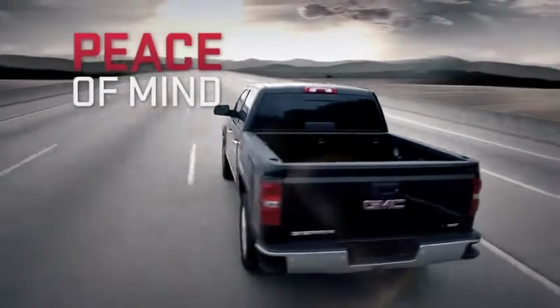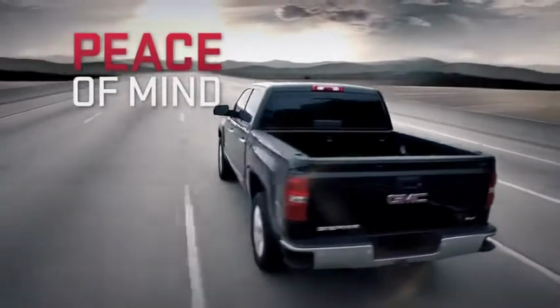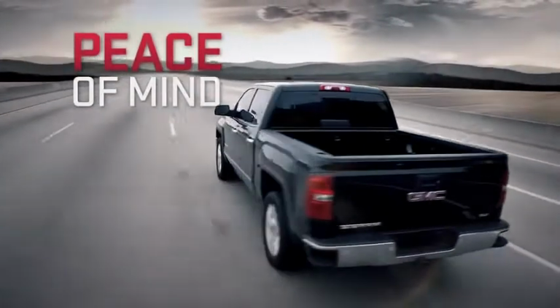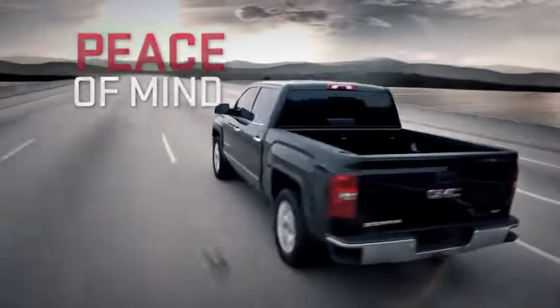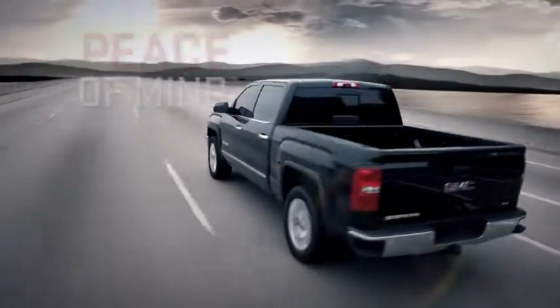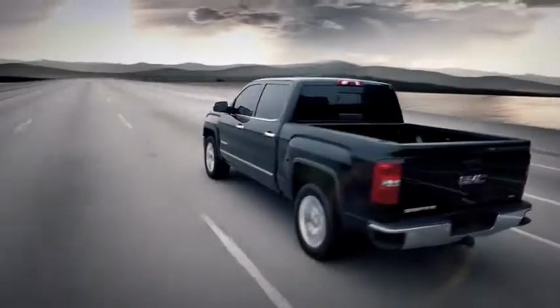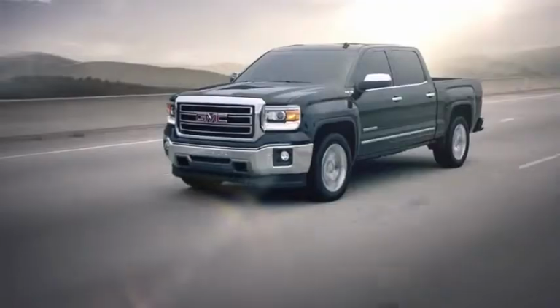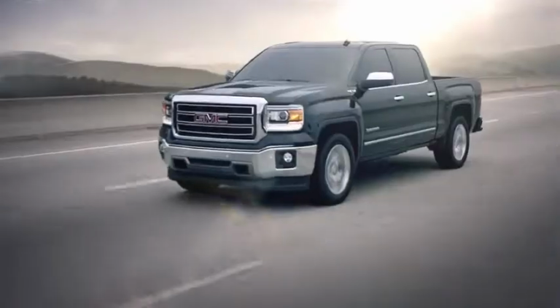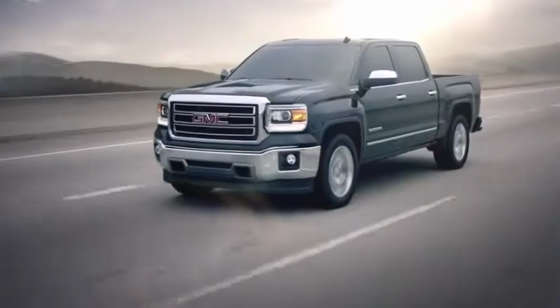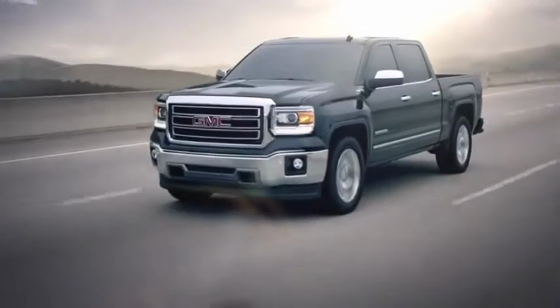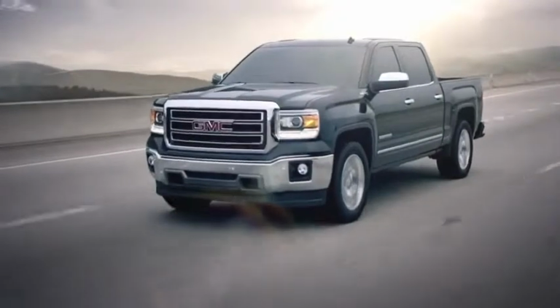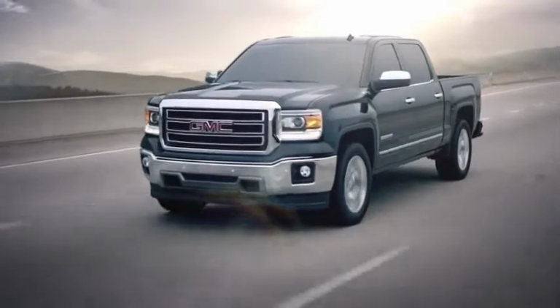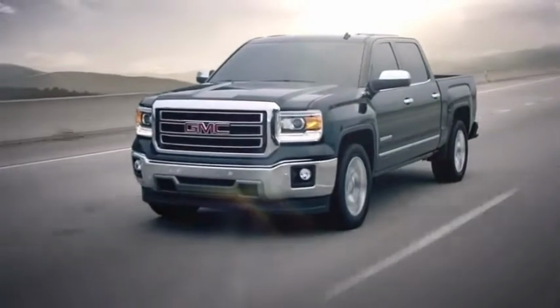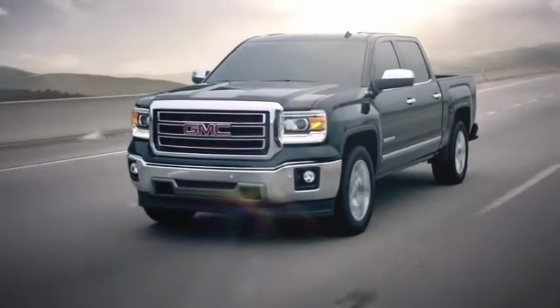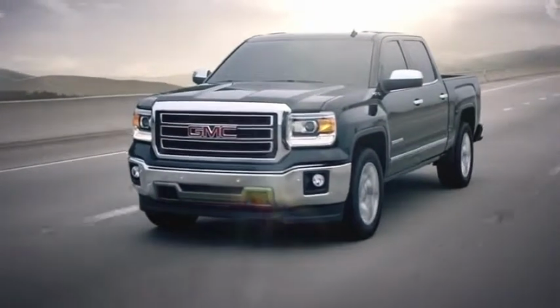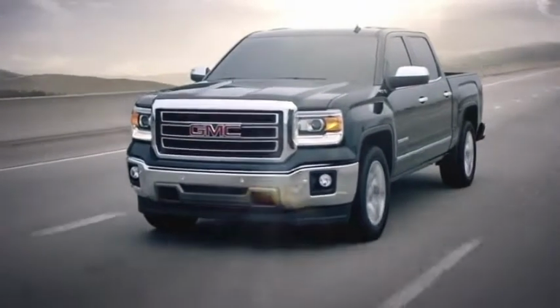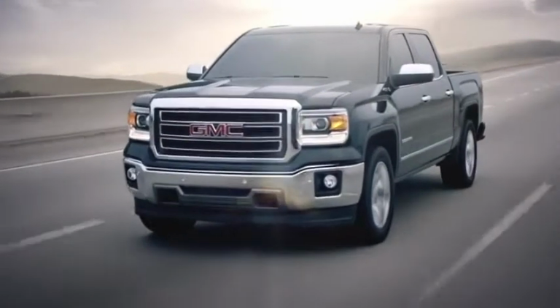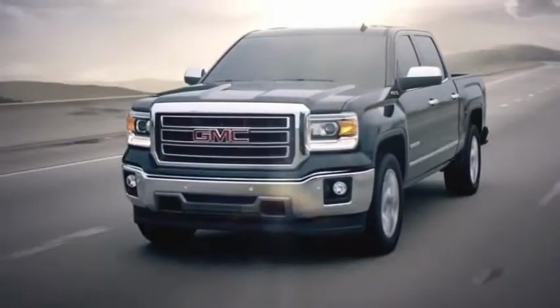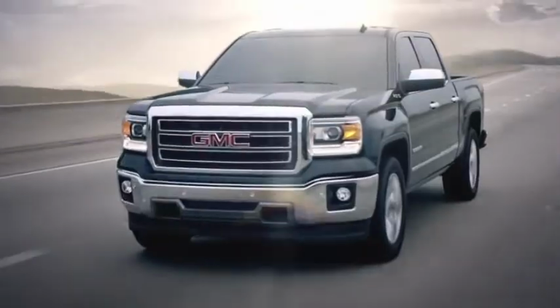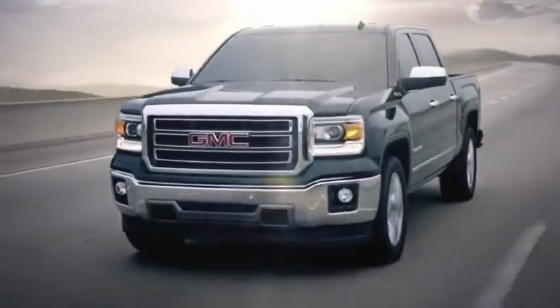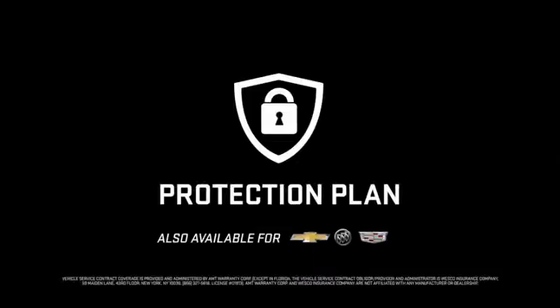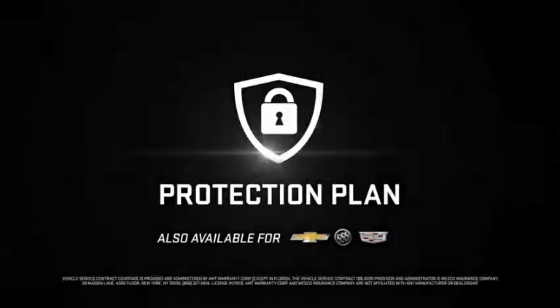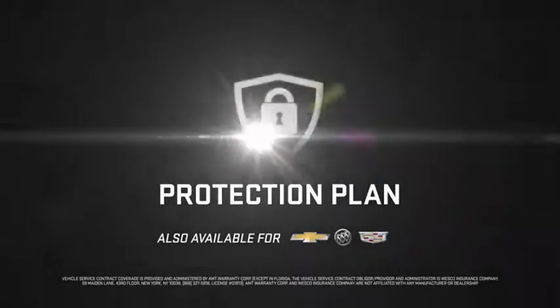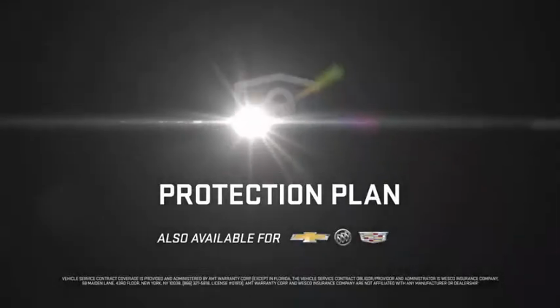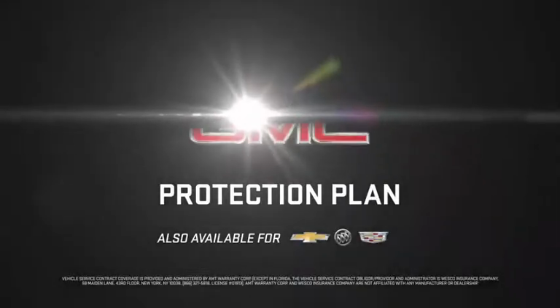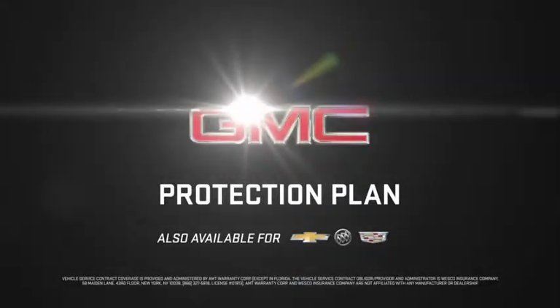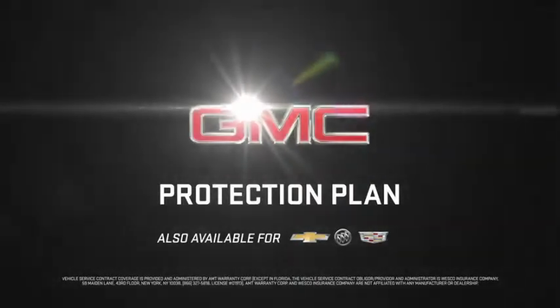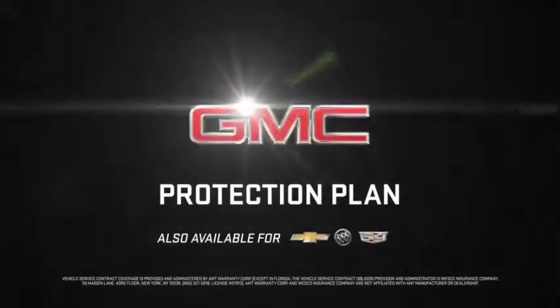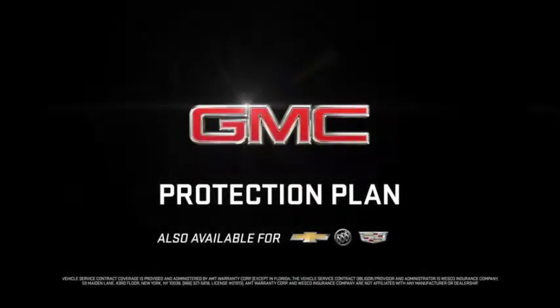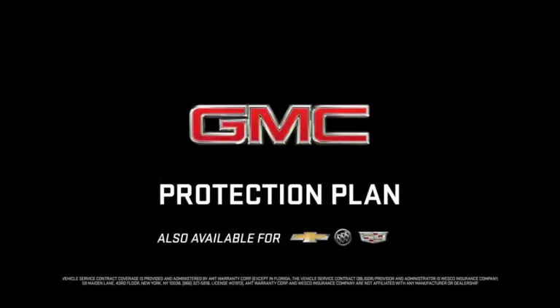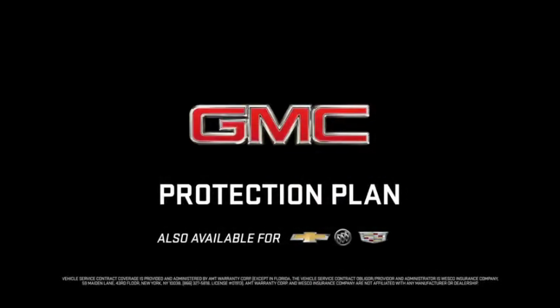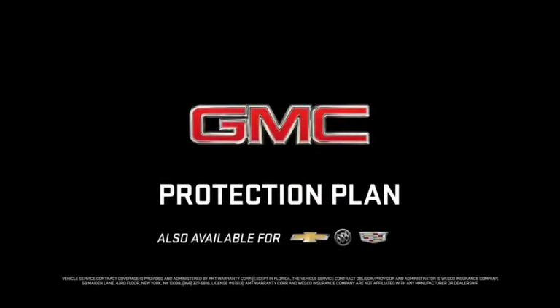So get the only protection plan that shares the same name as your truck. GMC. We are professional grade.